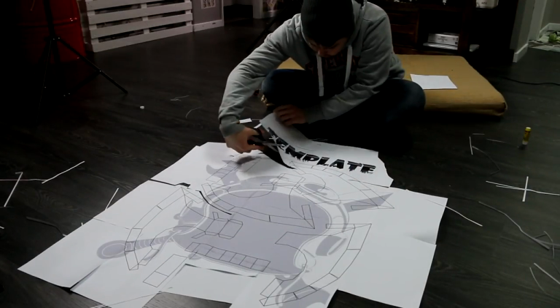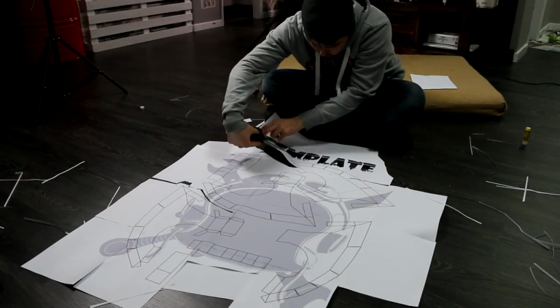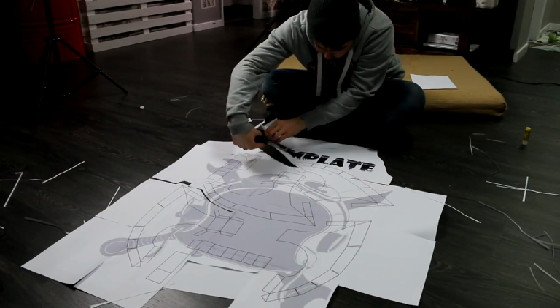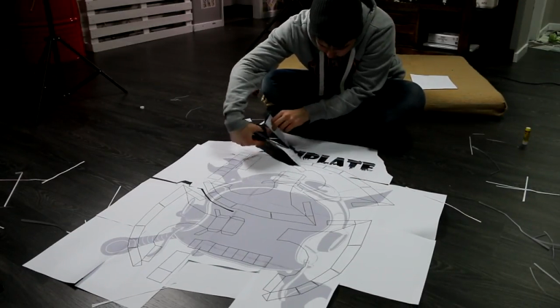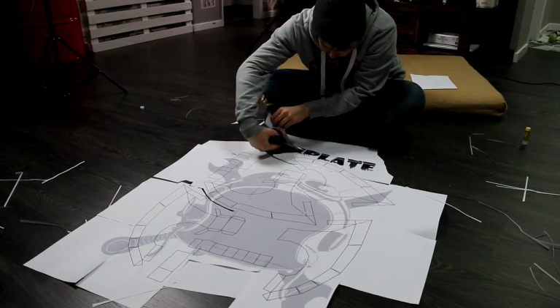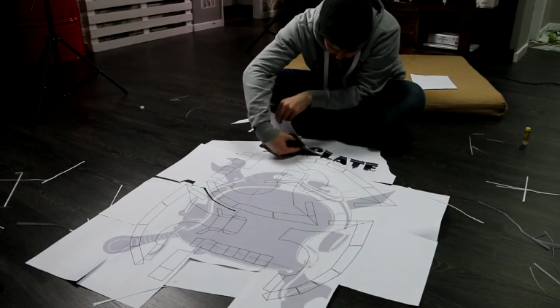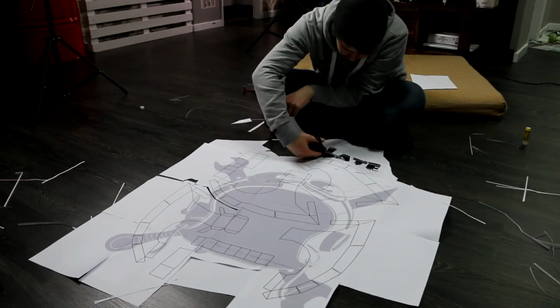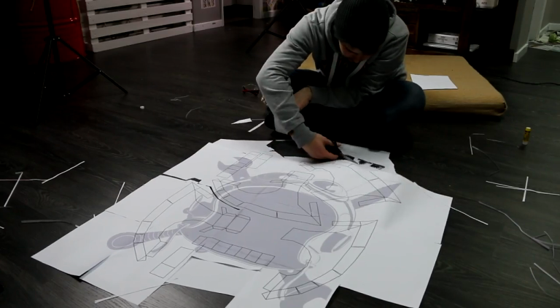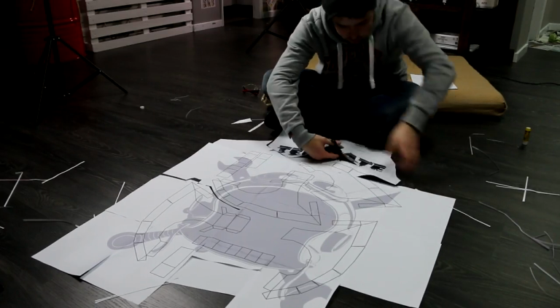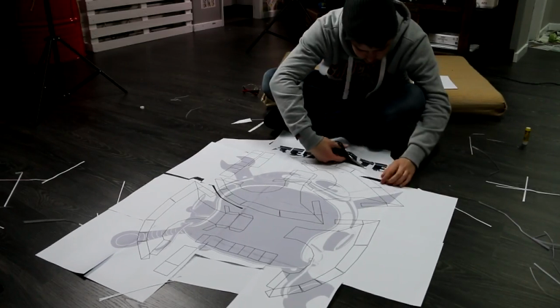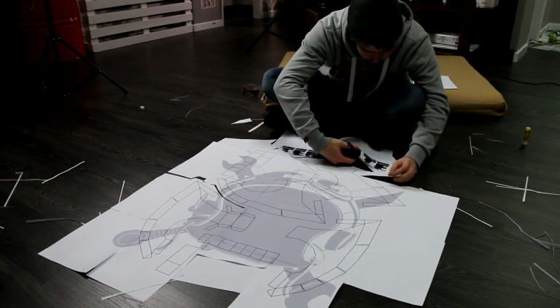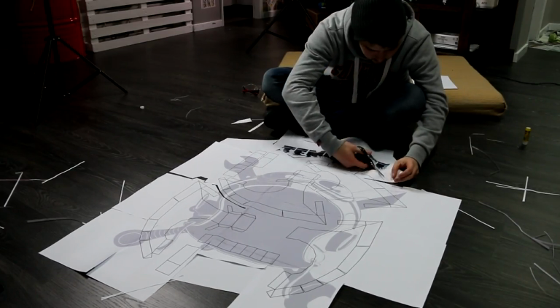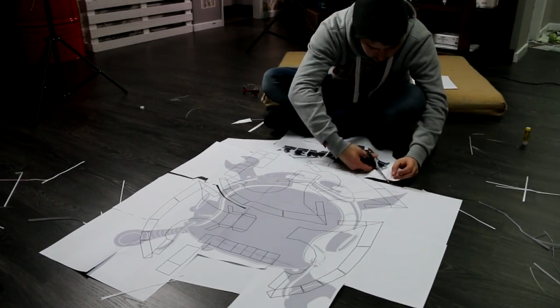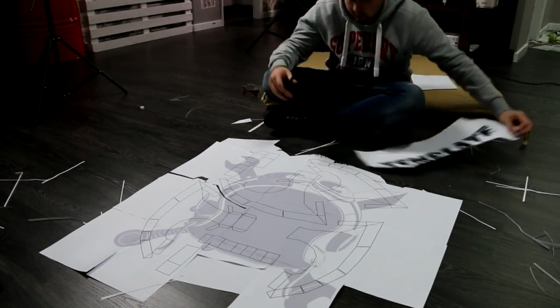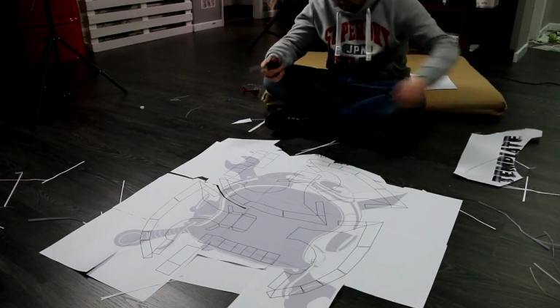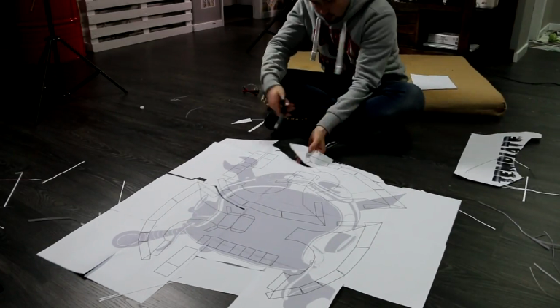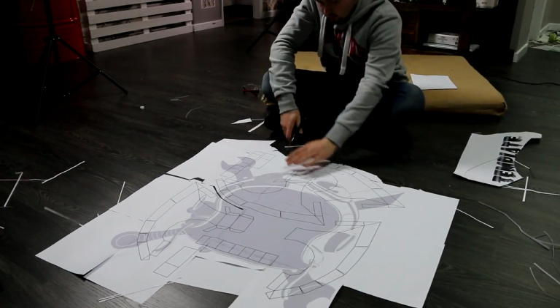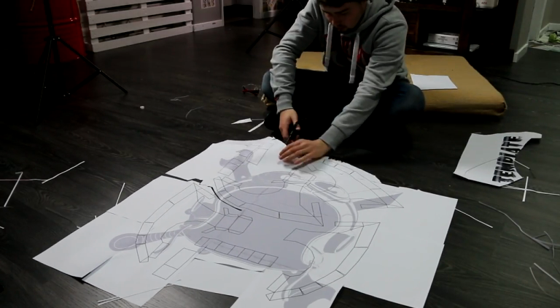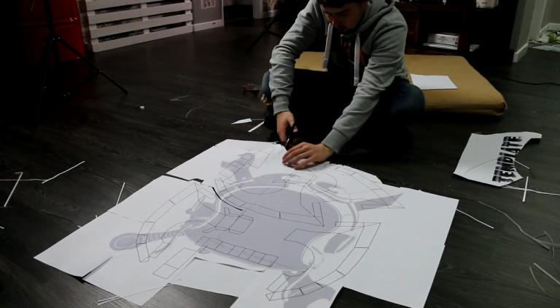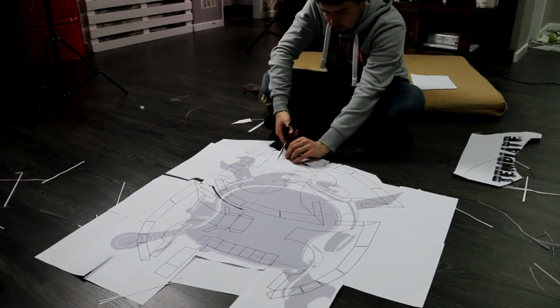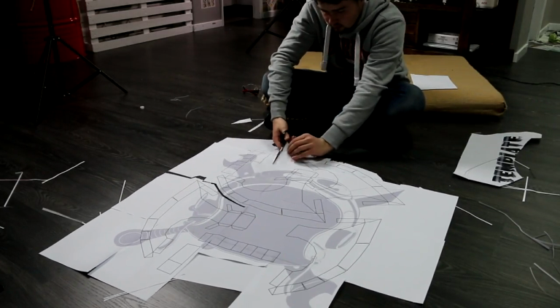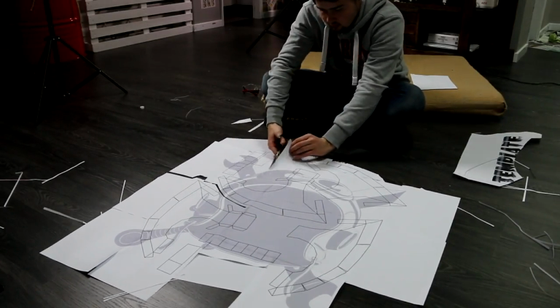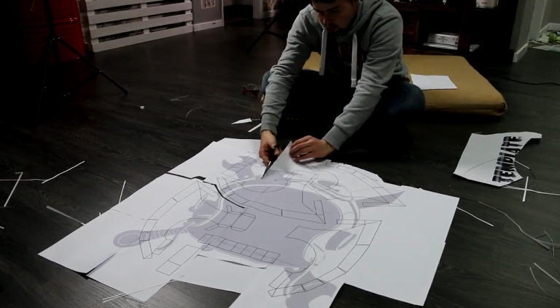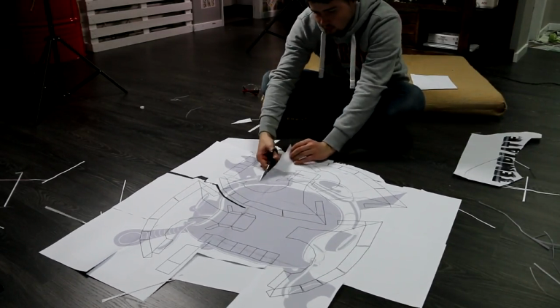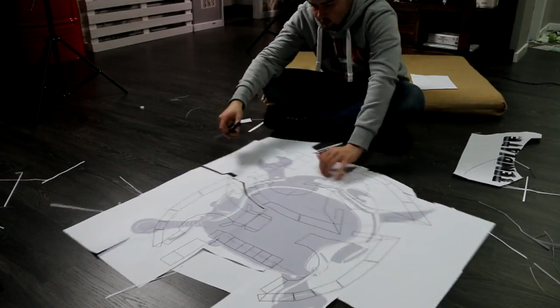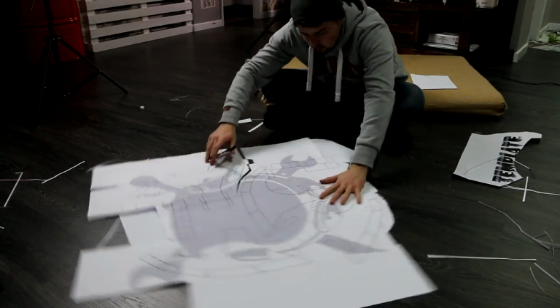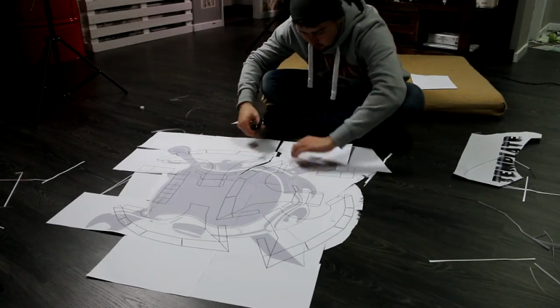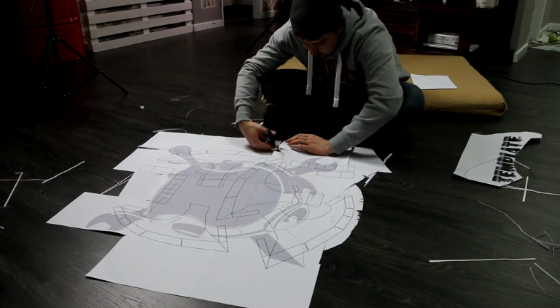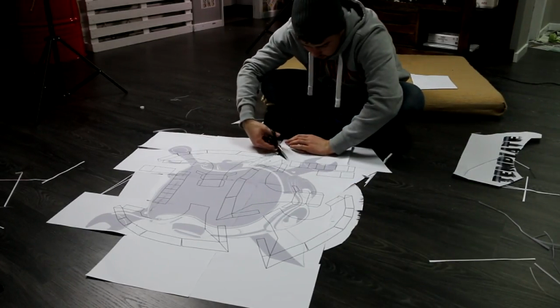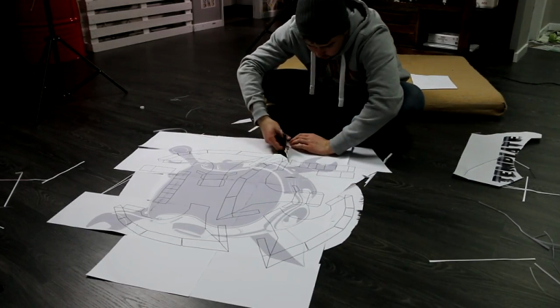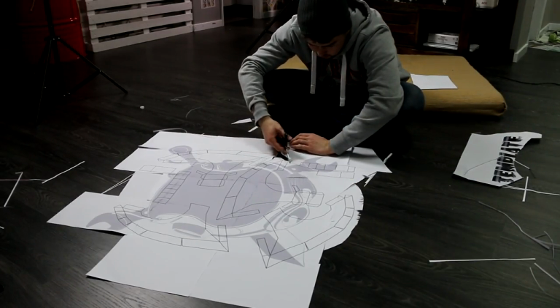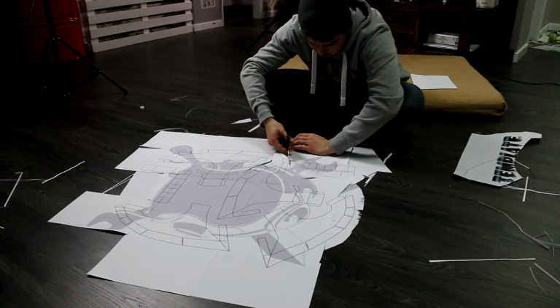Use a pair of scissors to individualize each part of the template. This will make the next steps much easier.